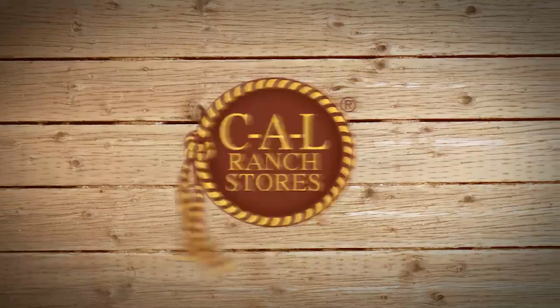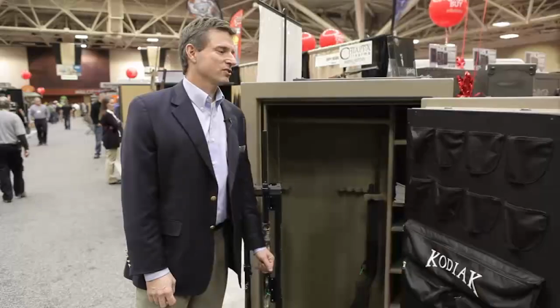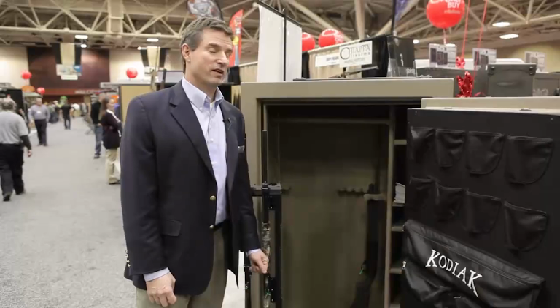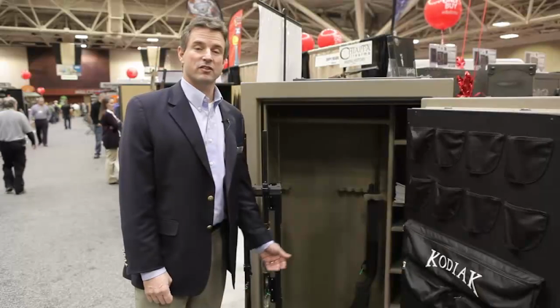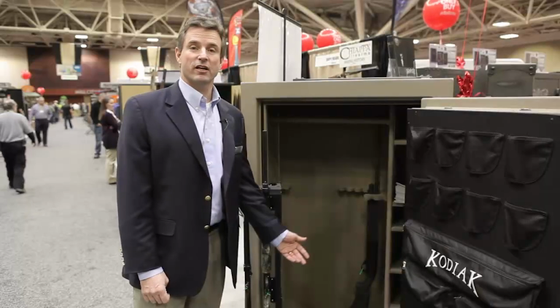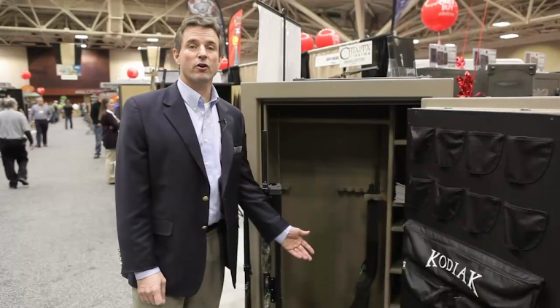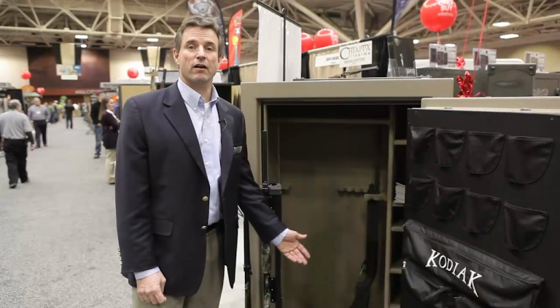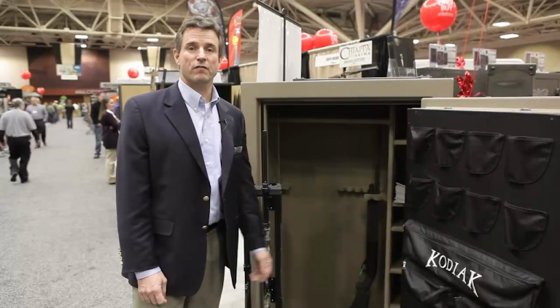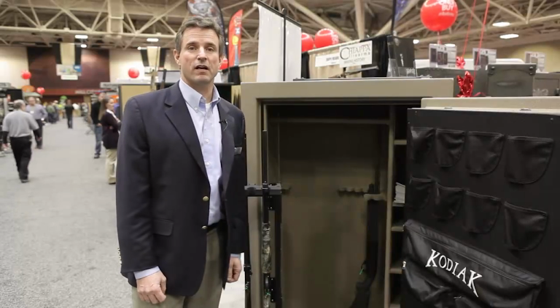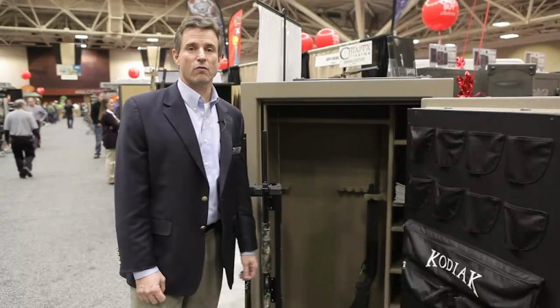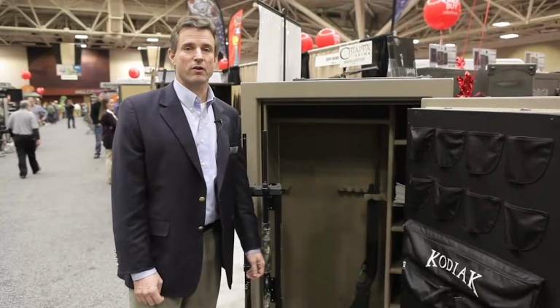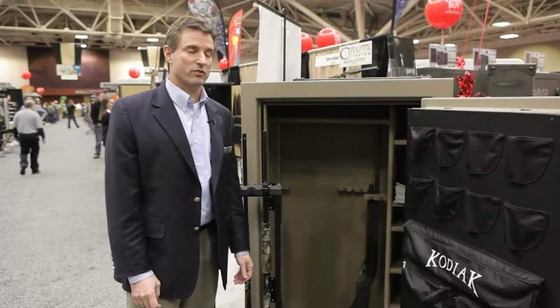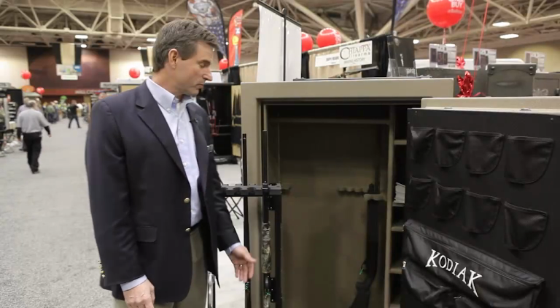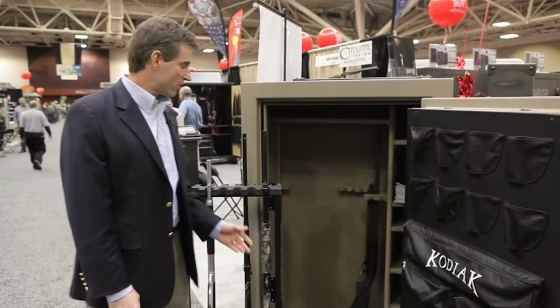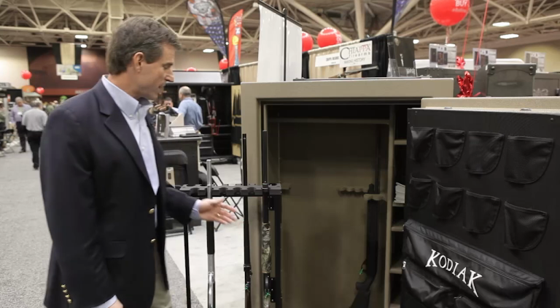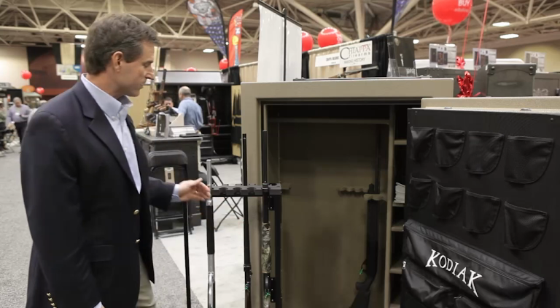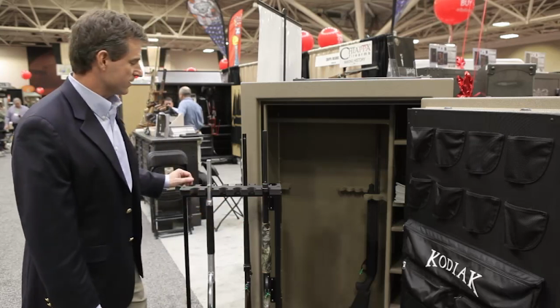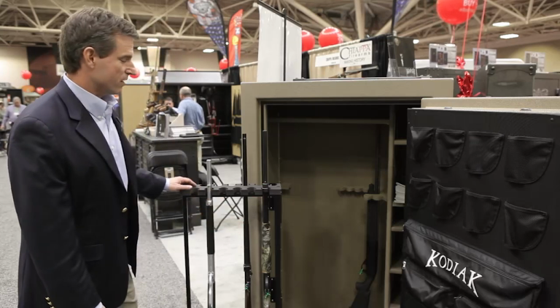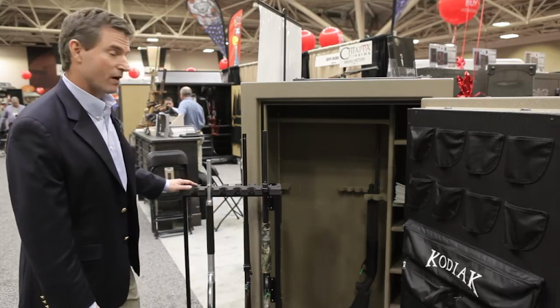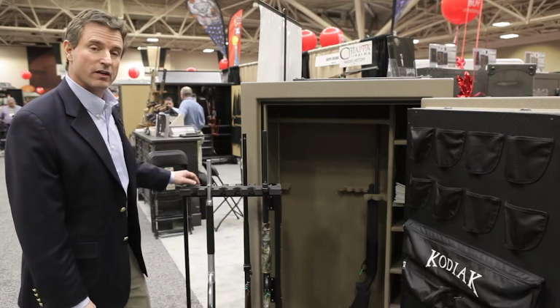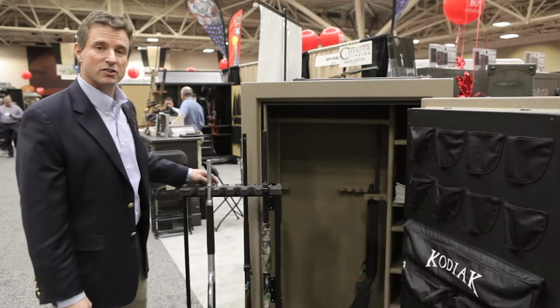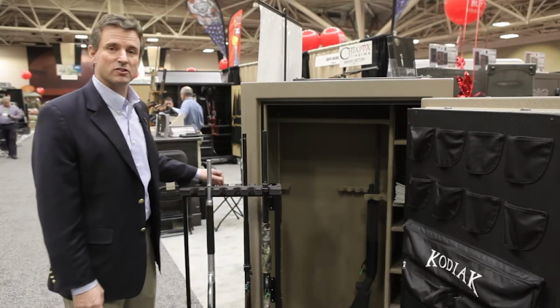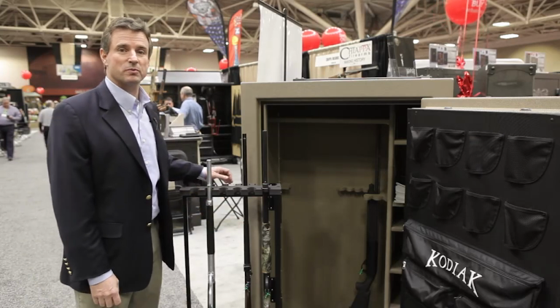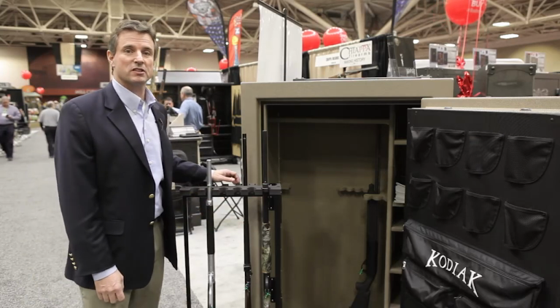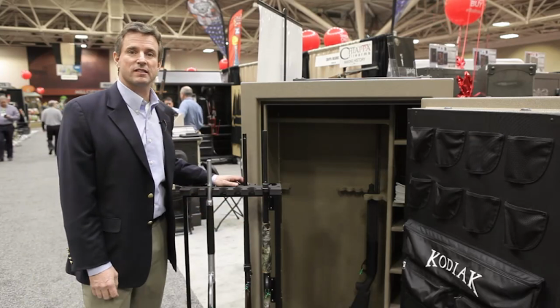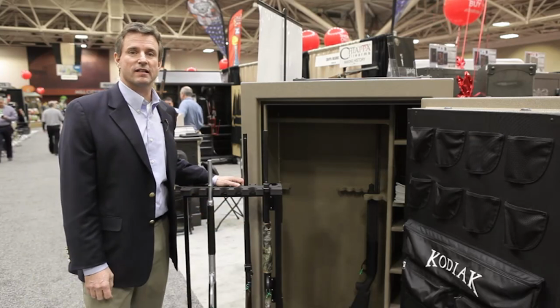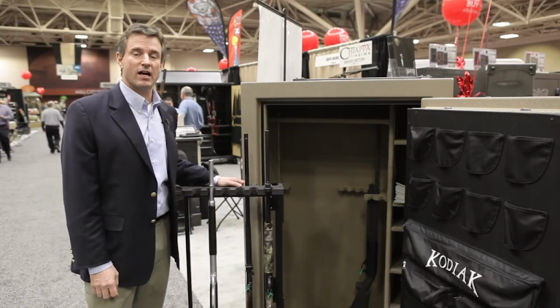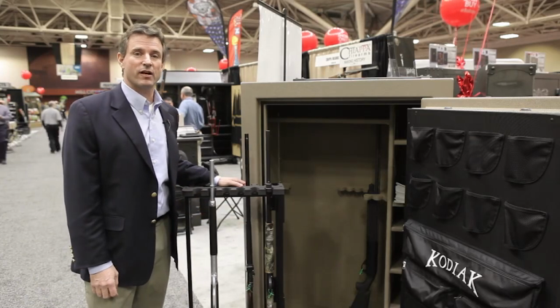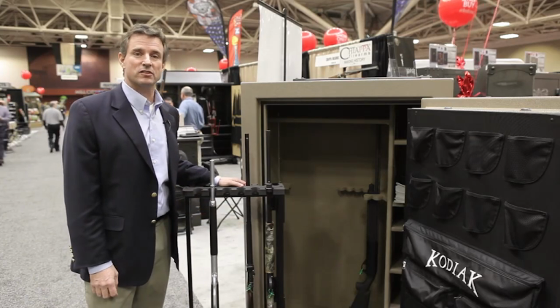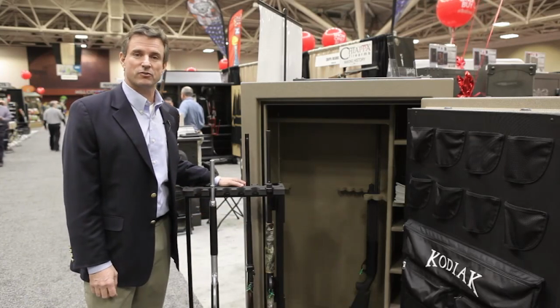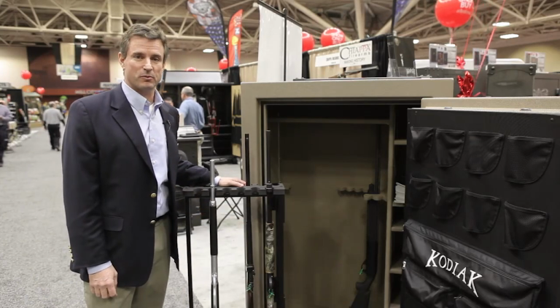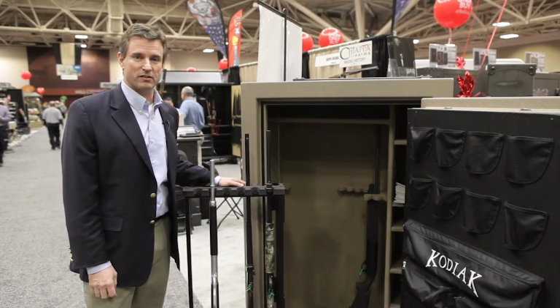So that's the Kodiak 5940 with the swing-out rack. If you have any questions, please contact the Cal Ranch sales representative.